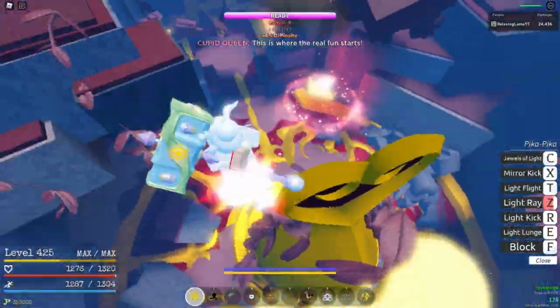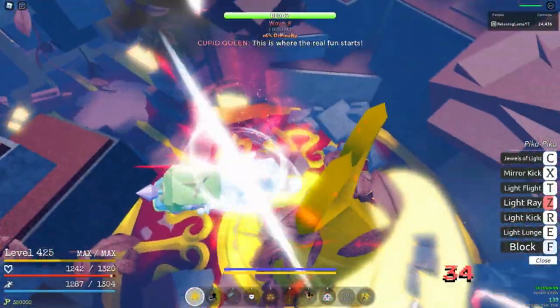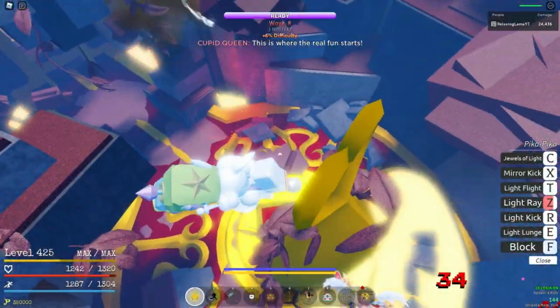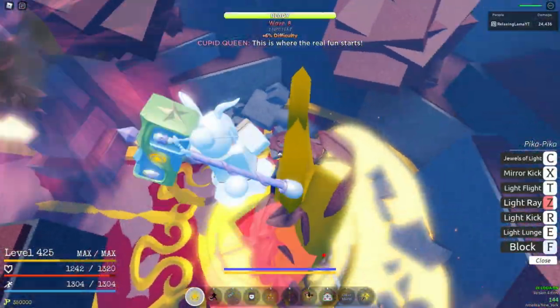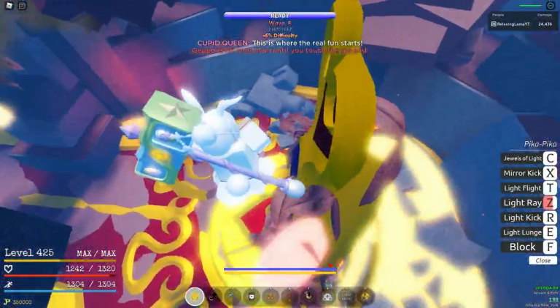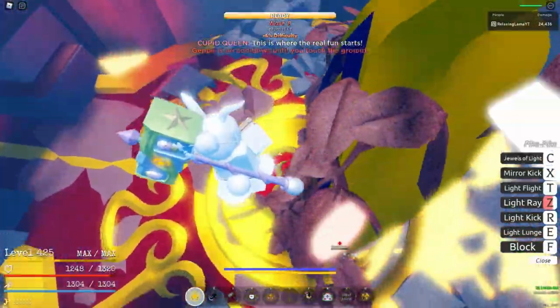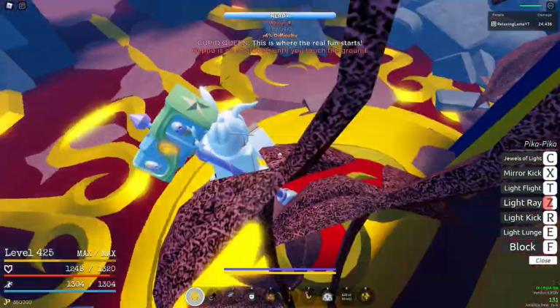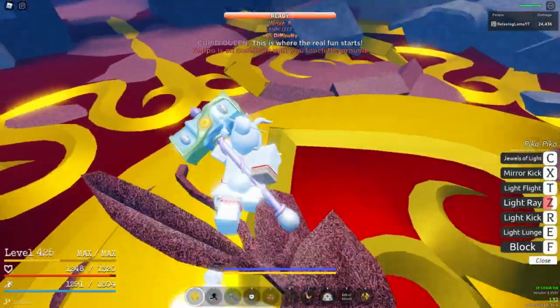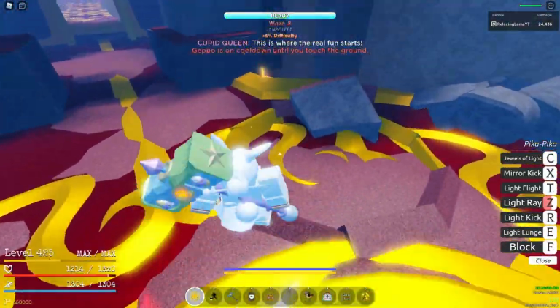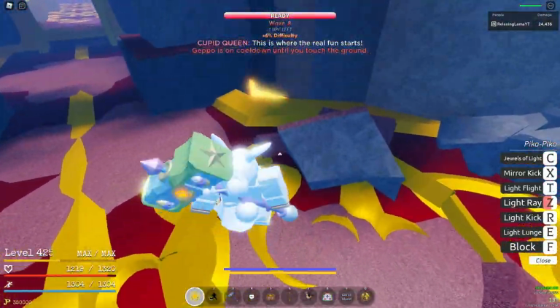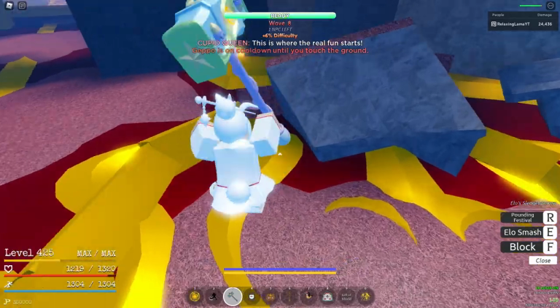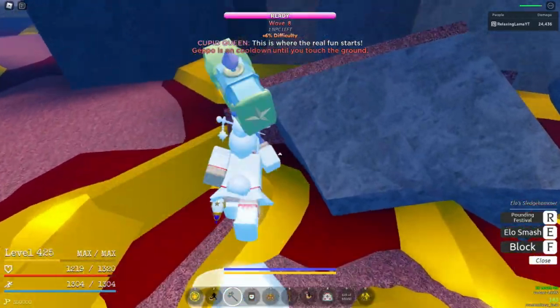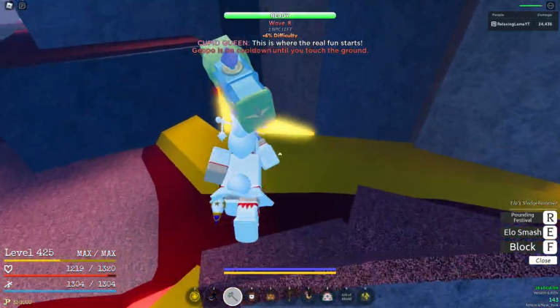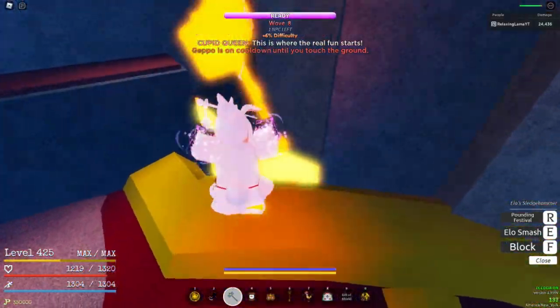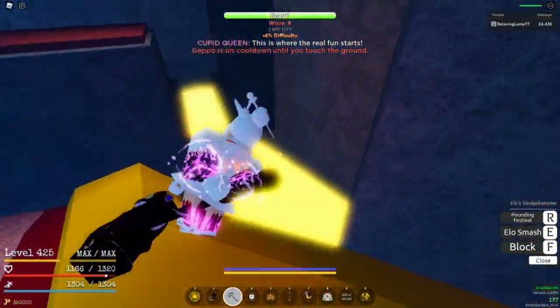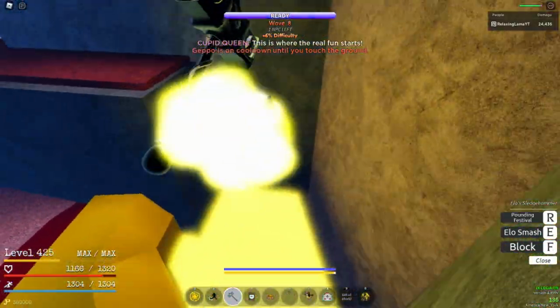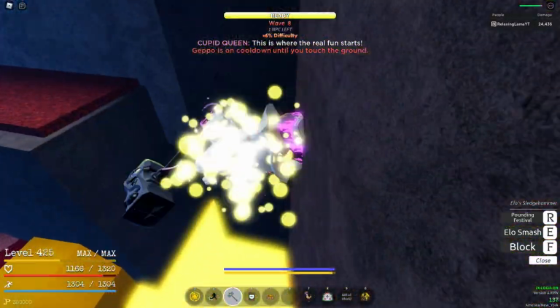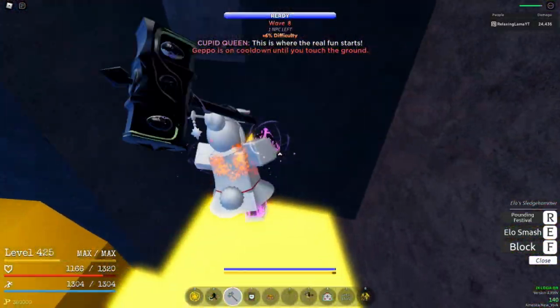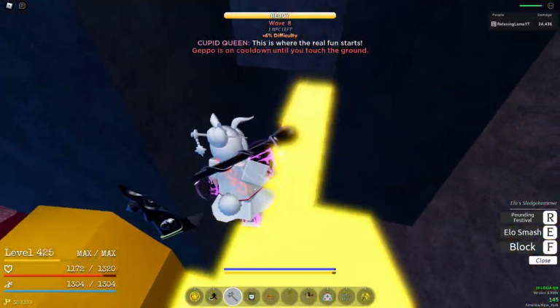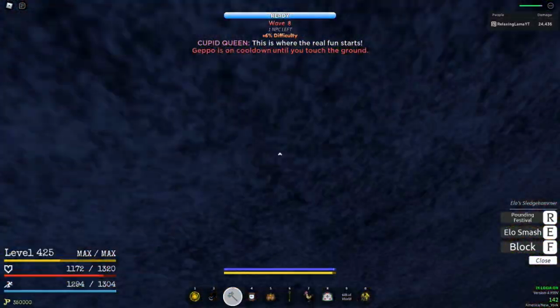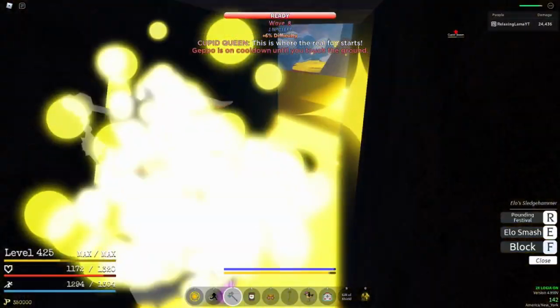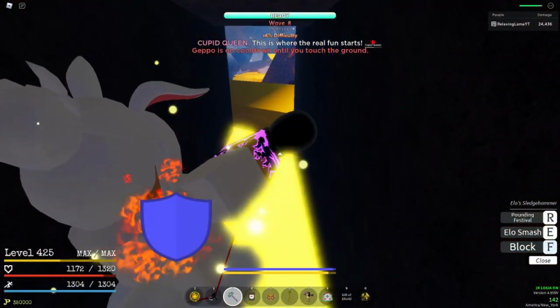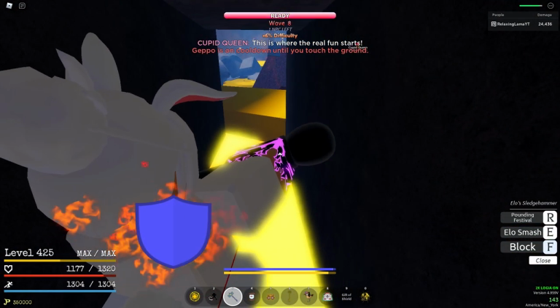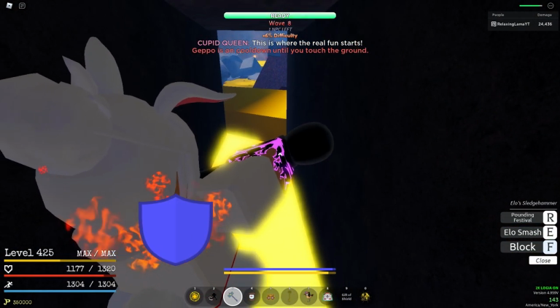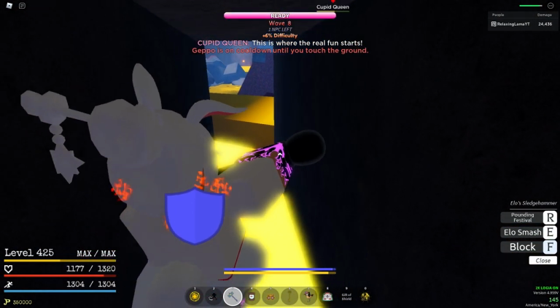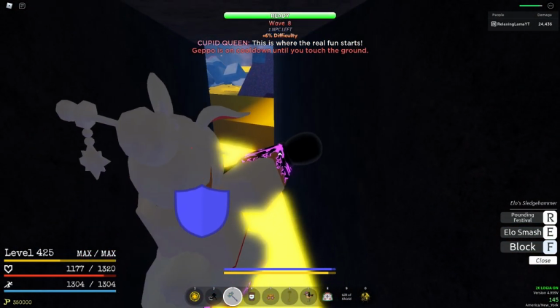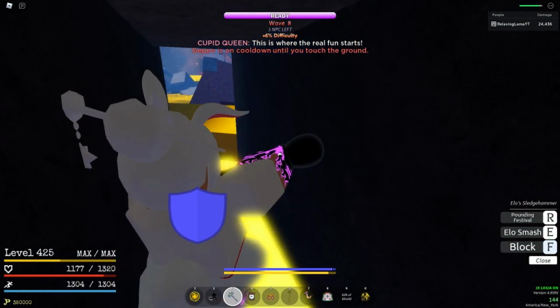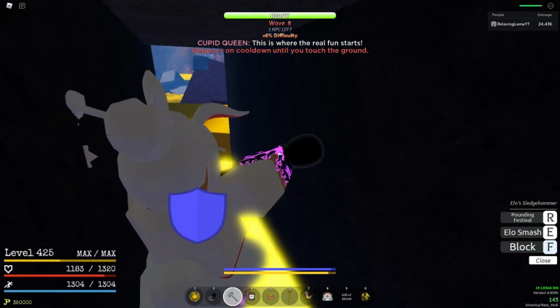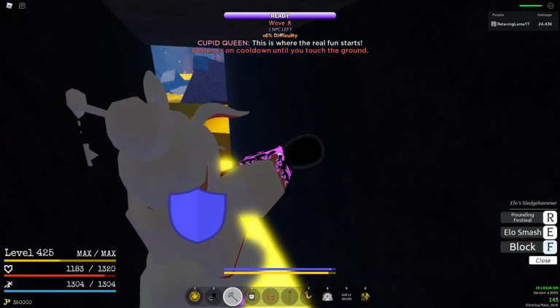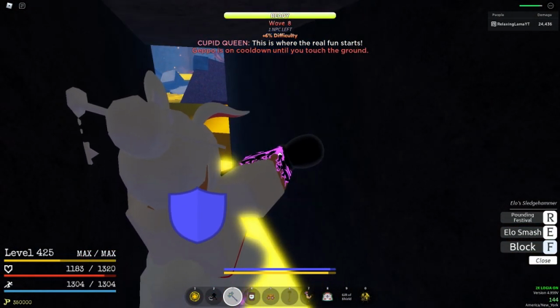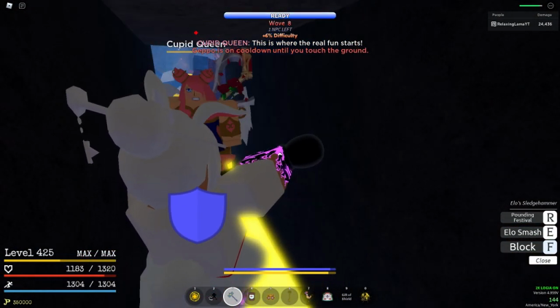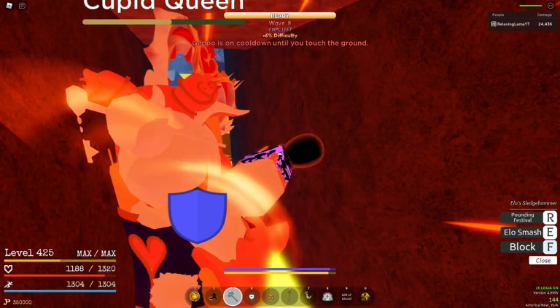Once you get her to half health, just run around until she teleports. After she's done teleporting, run into this little corner over here, block all her hits, and as soon as she's done, ultimate her right in the corner.